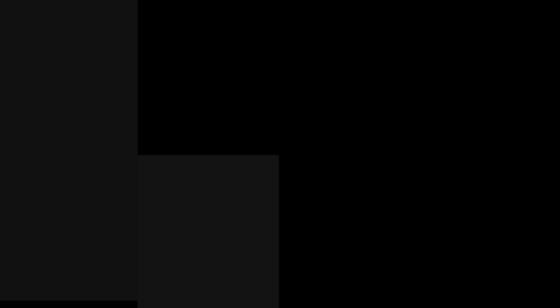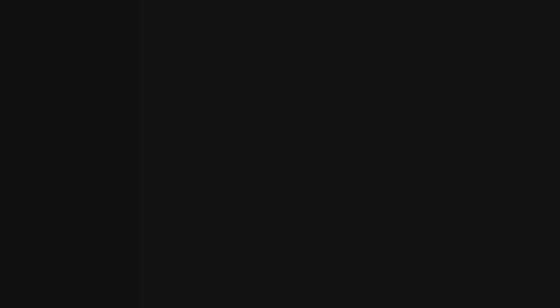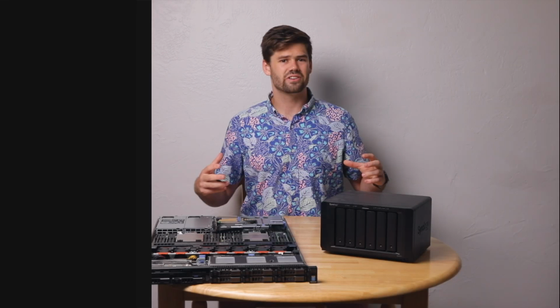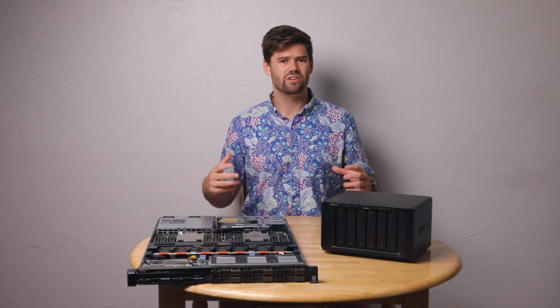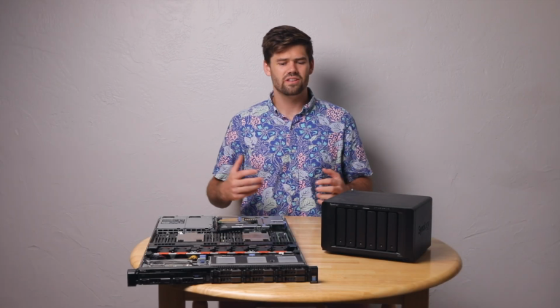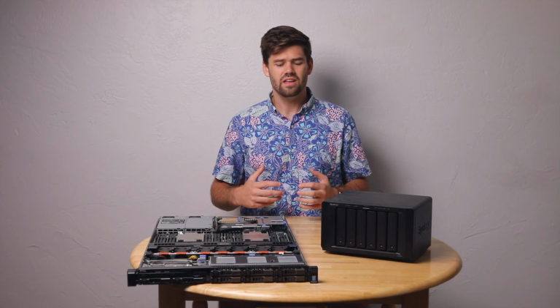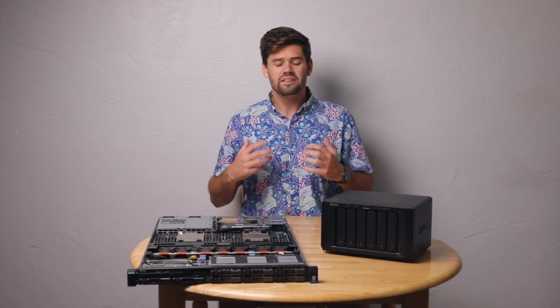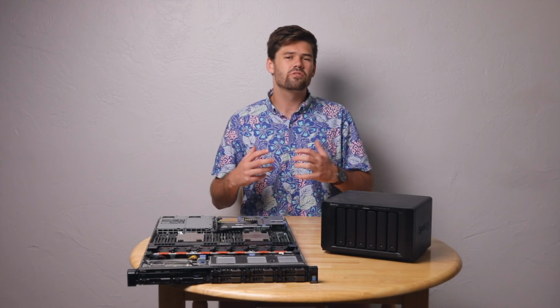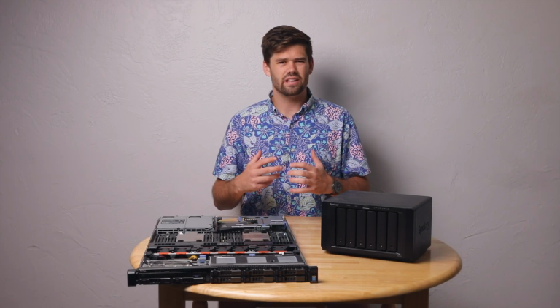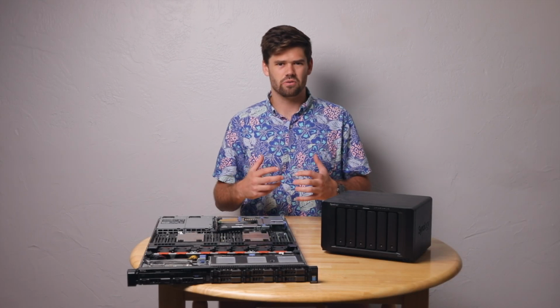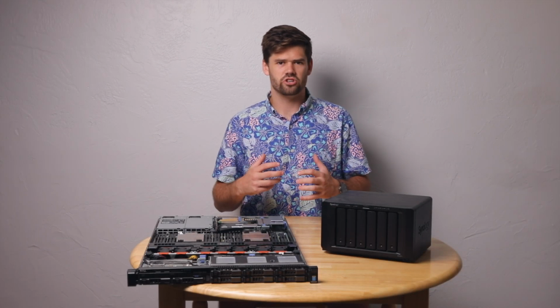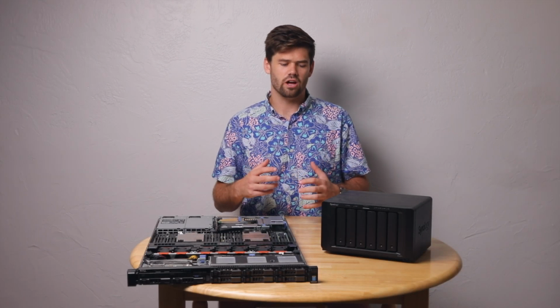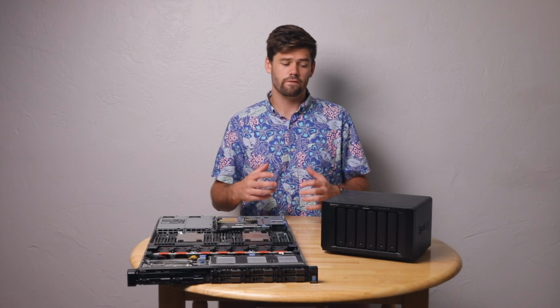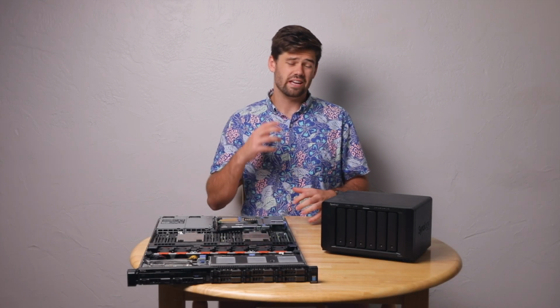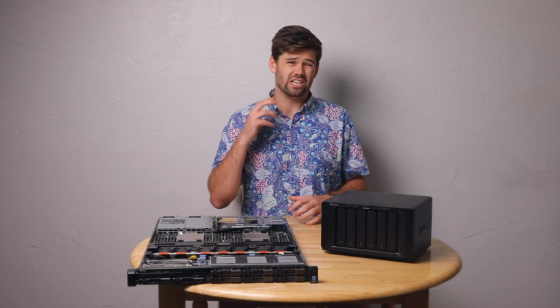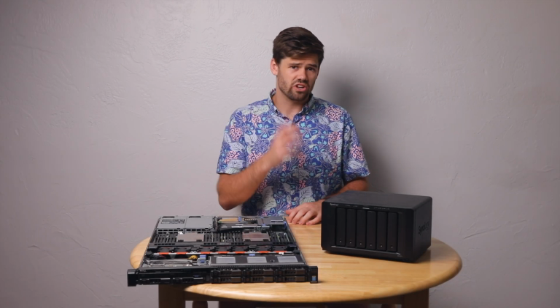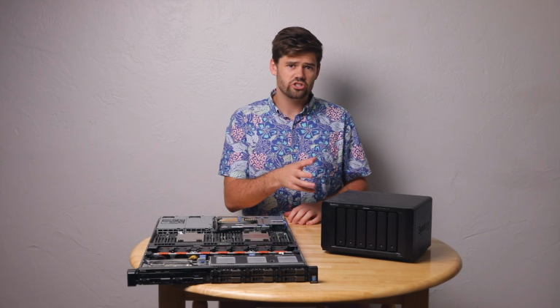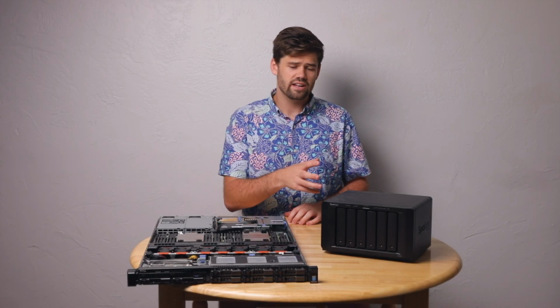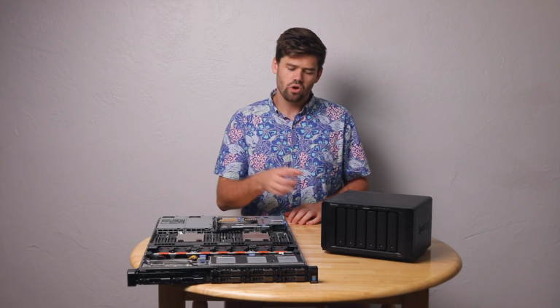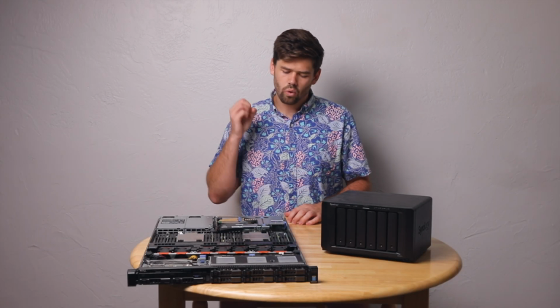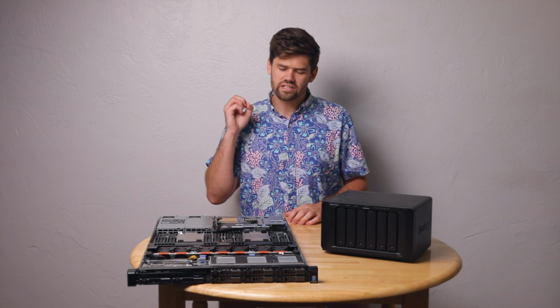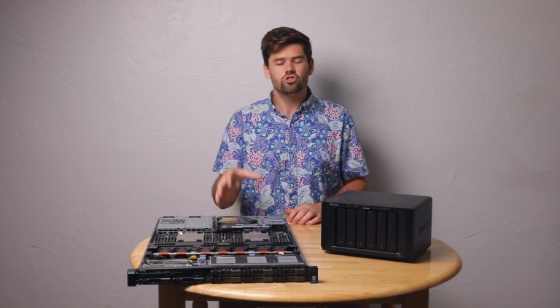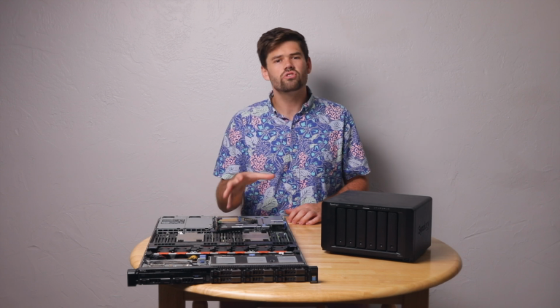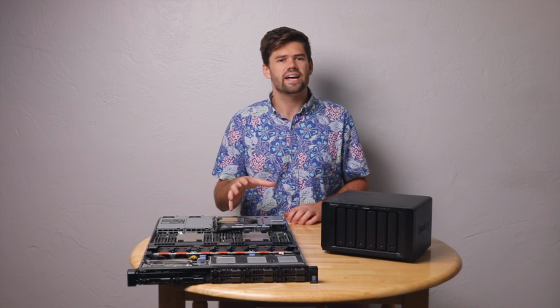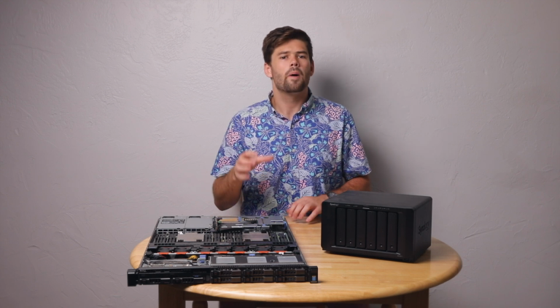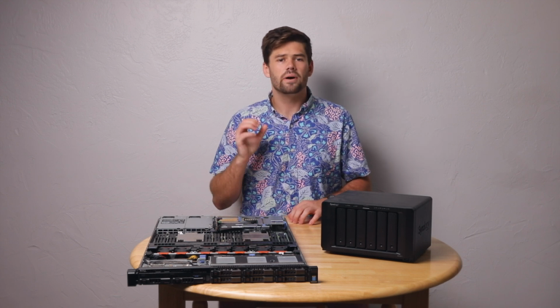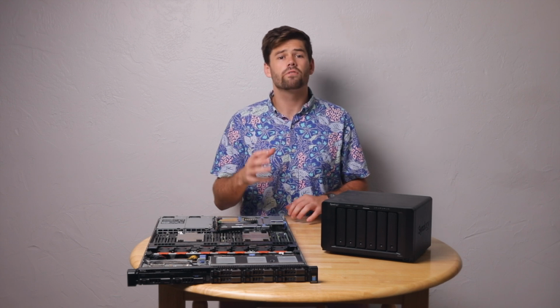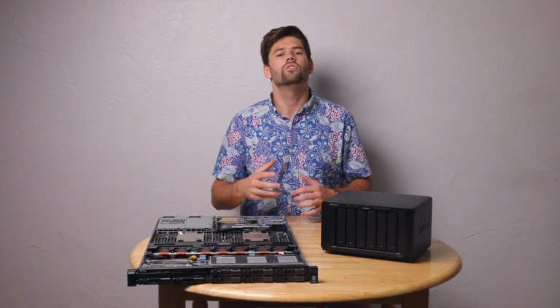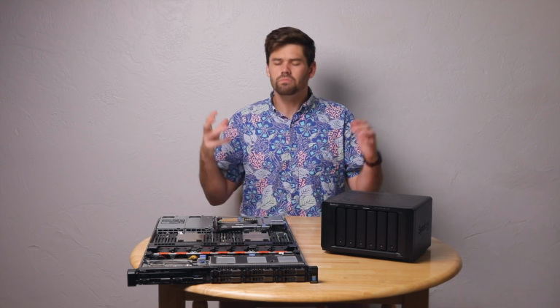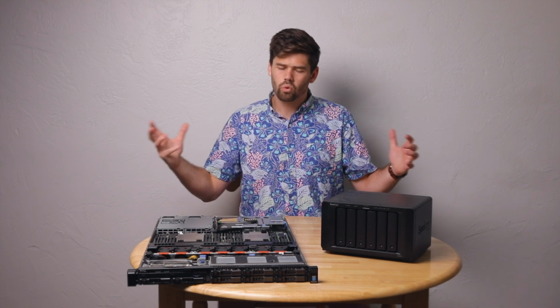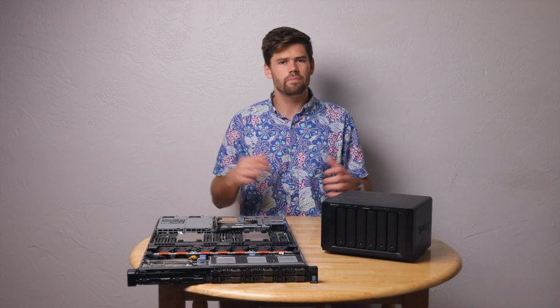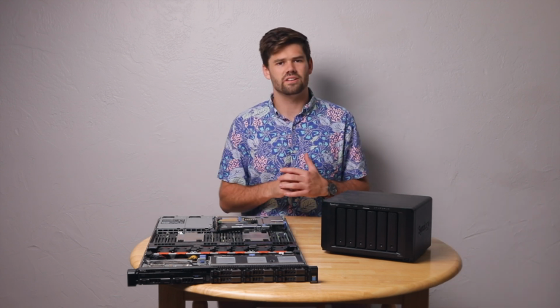Today I'm trying to answer the question of: is a Synology NAS or is a TrueNAS better for you or your business?